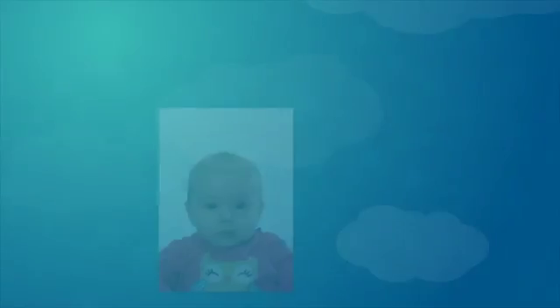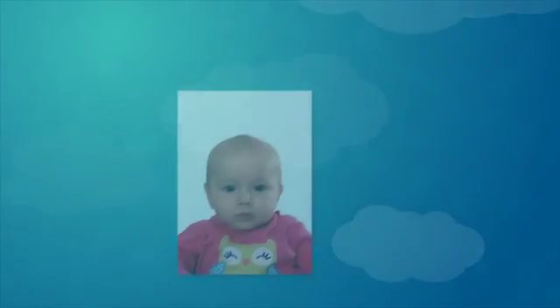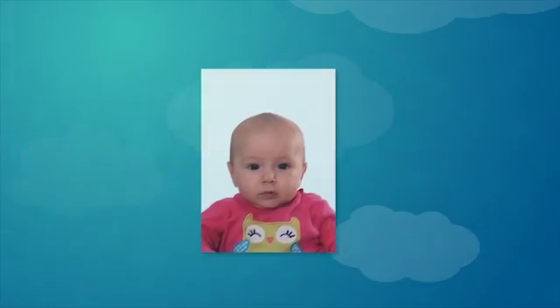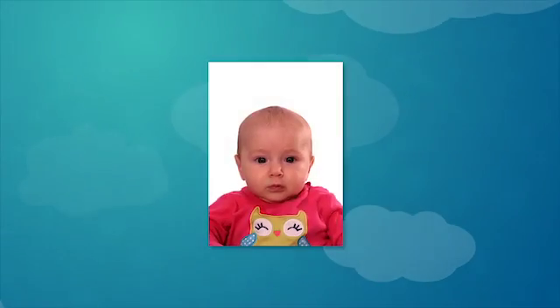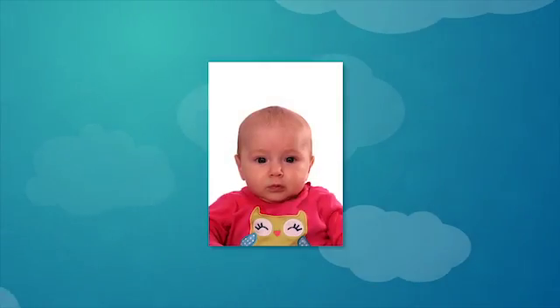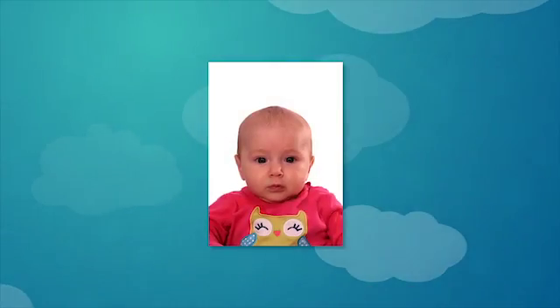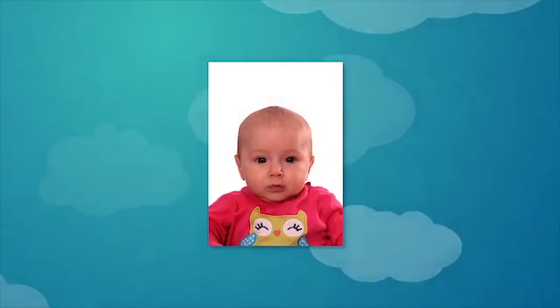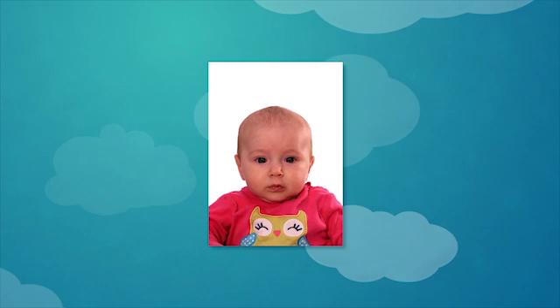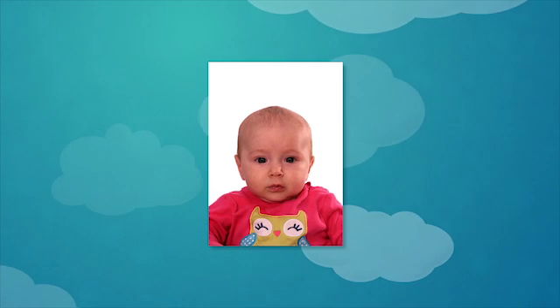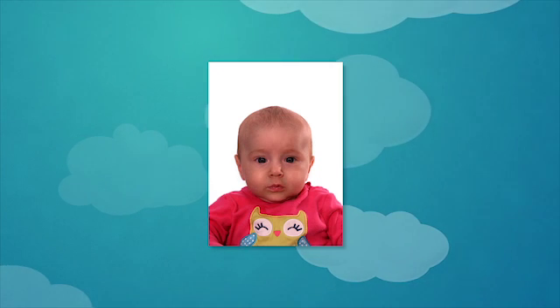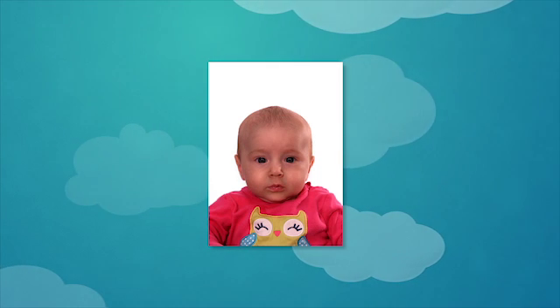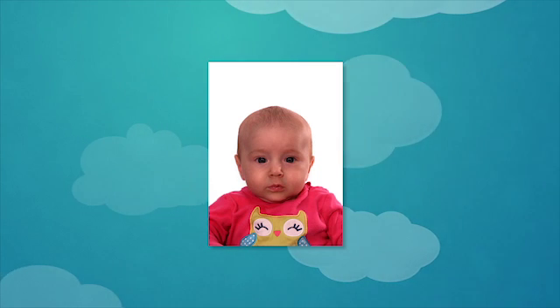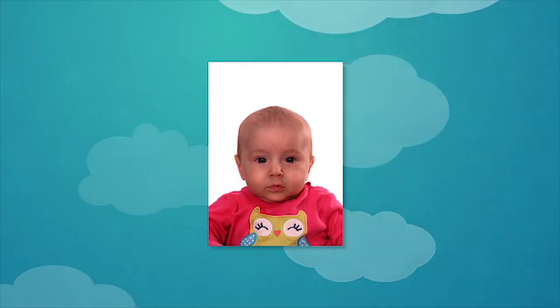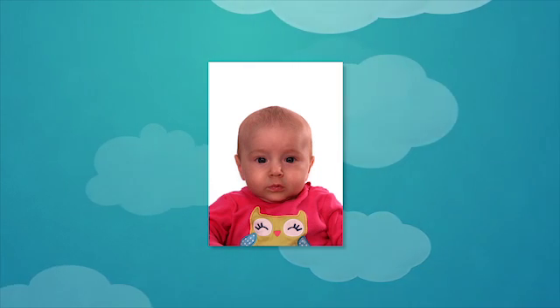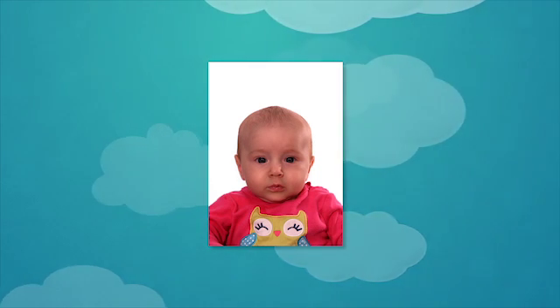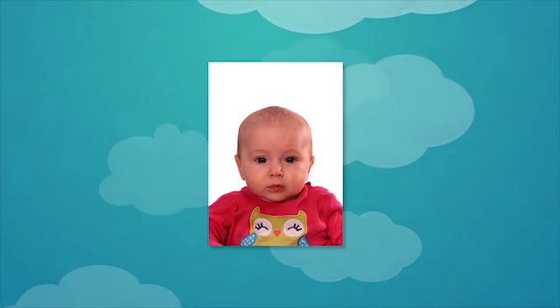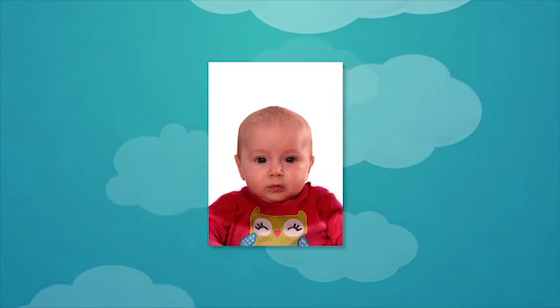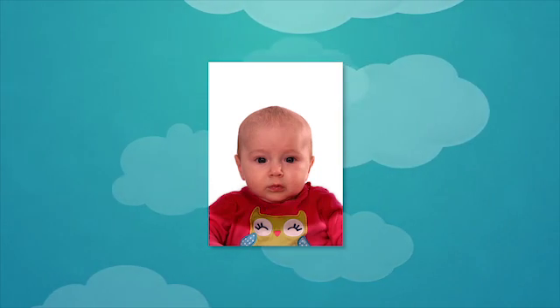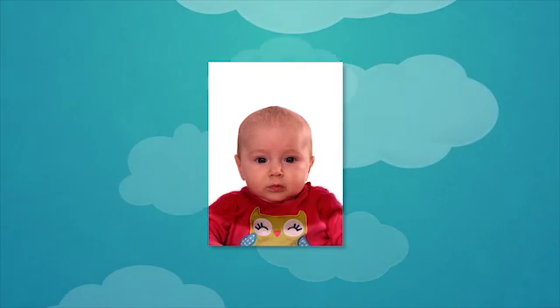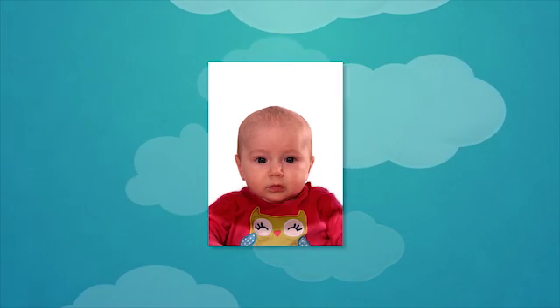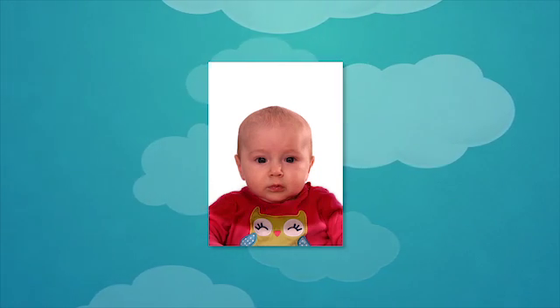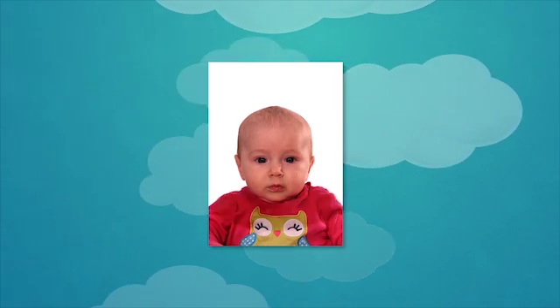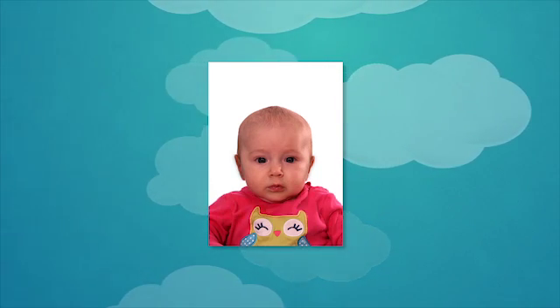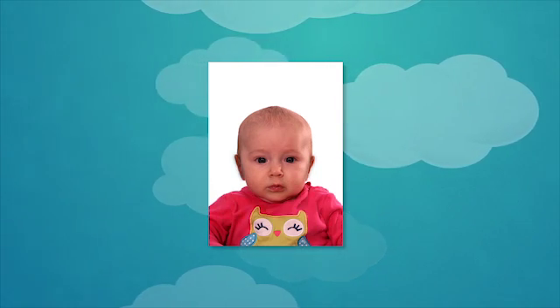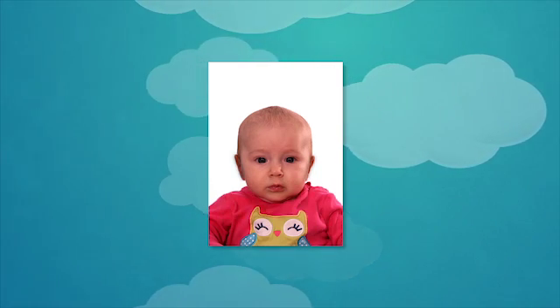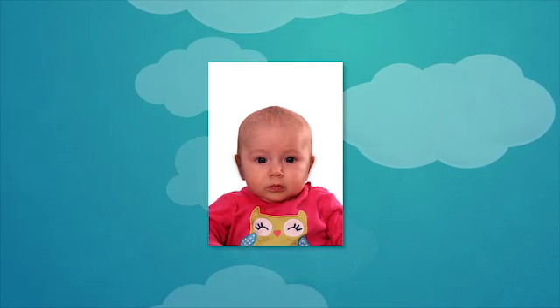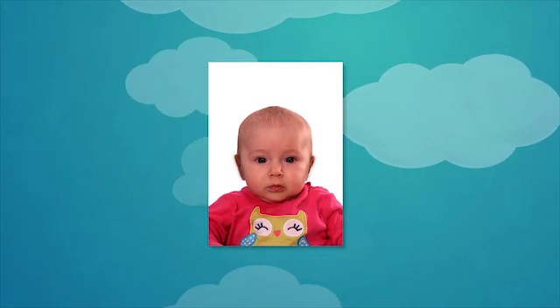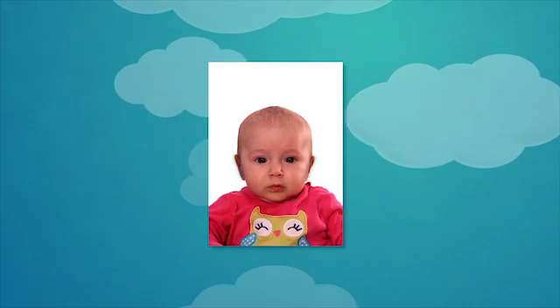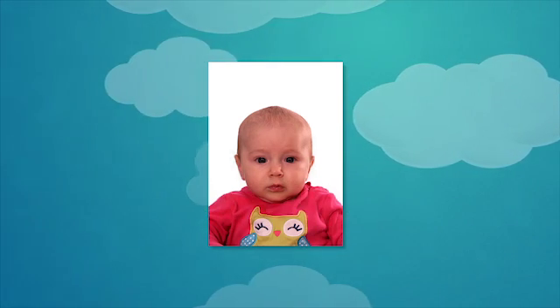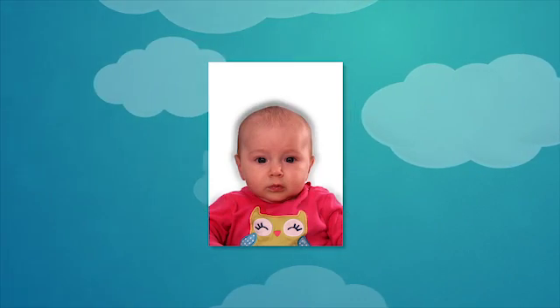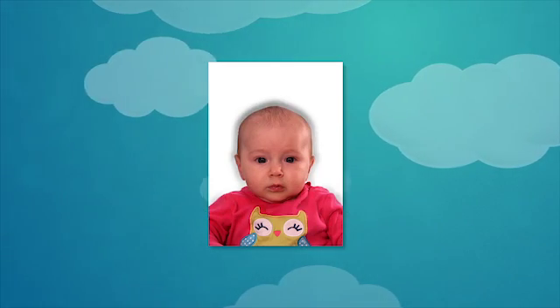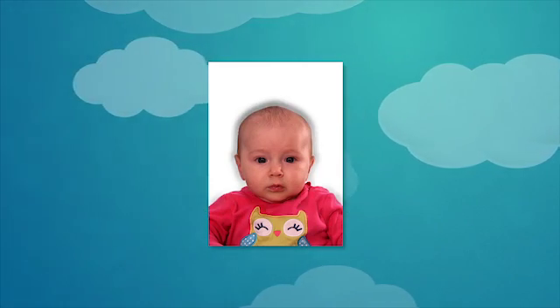Make sure there are no shadows on the baby's face, shoulders, ears, or in the background.